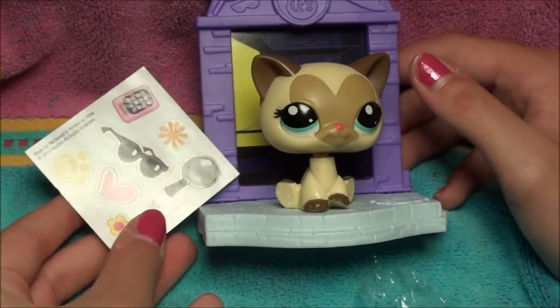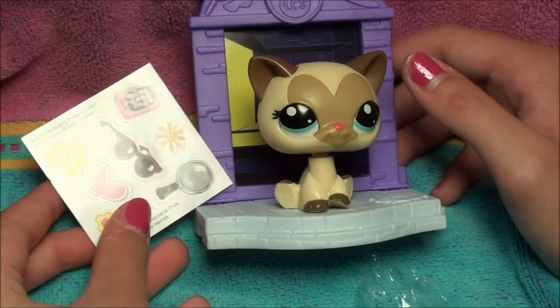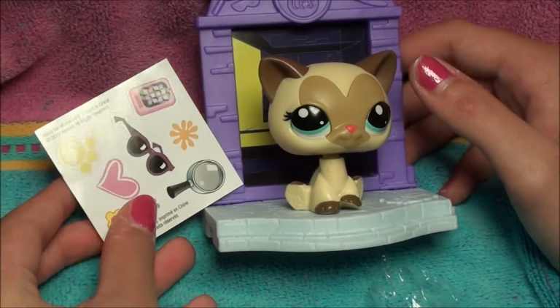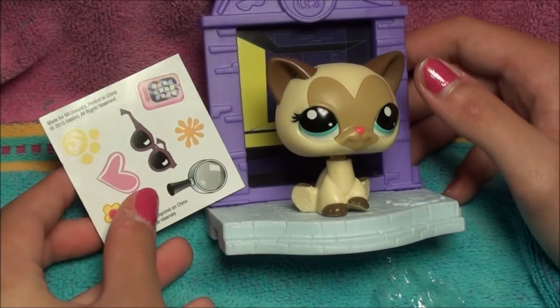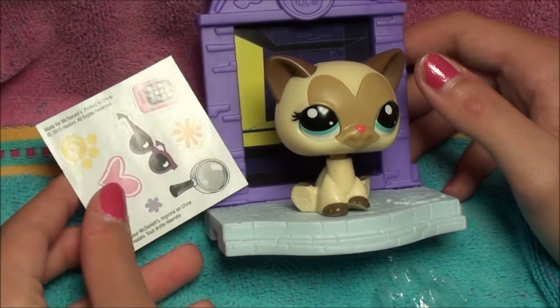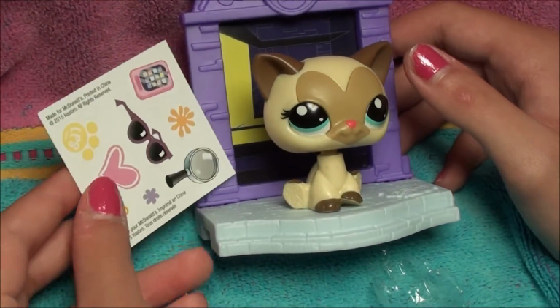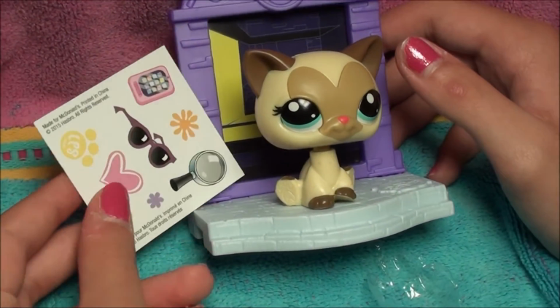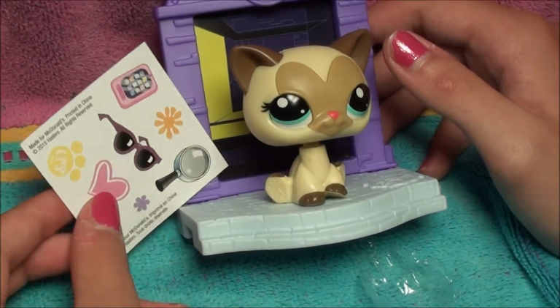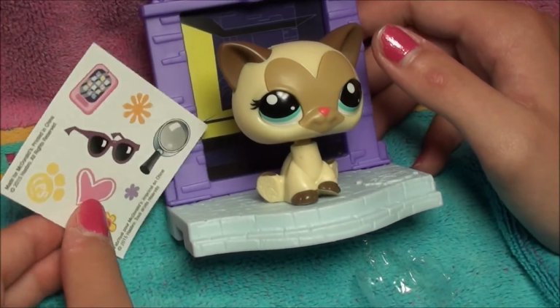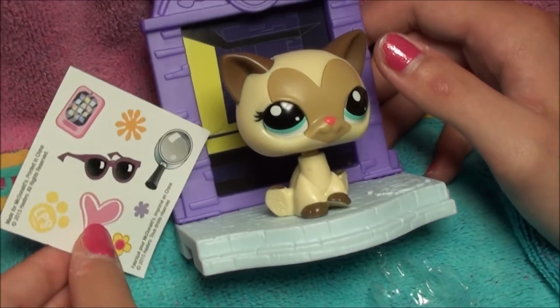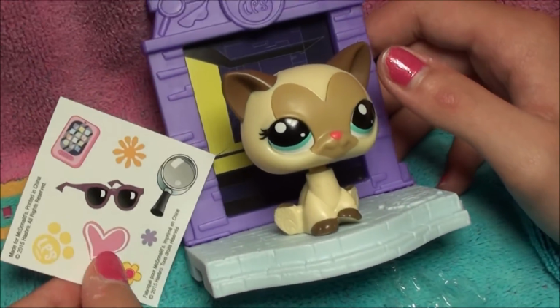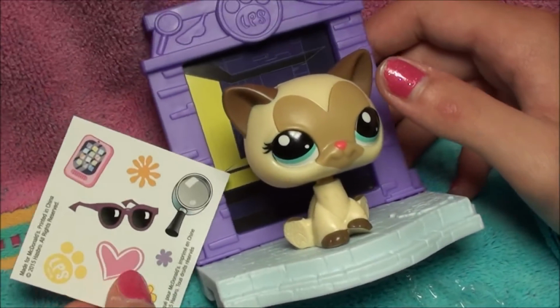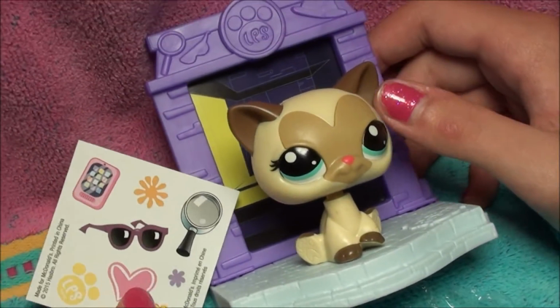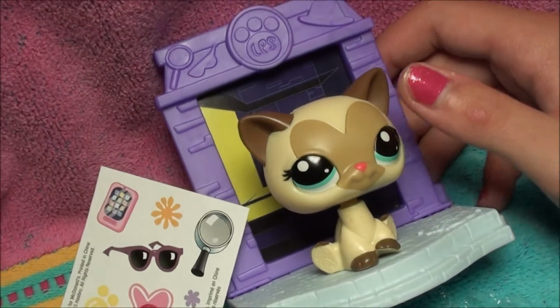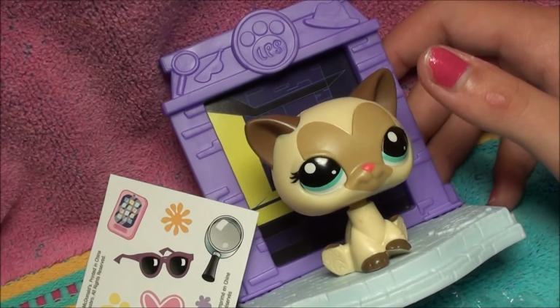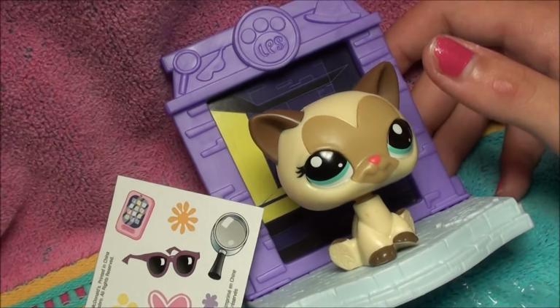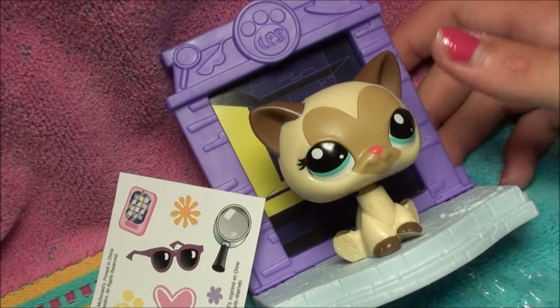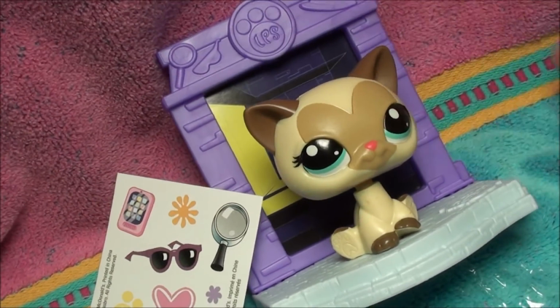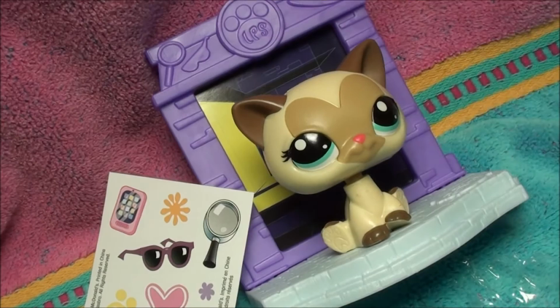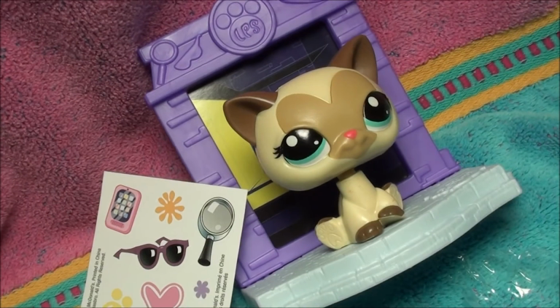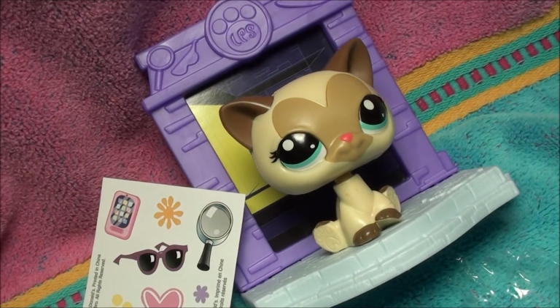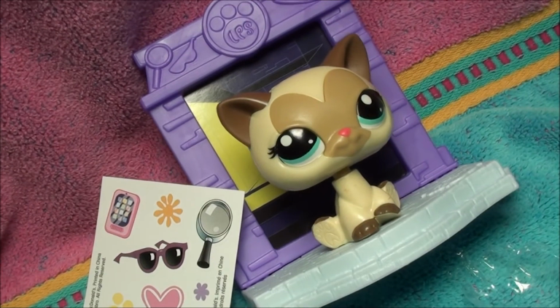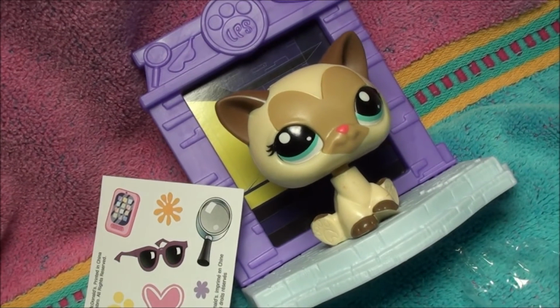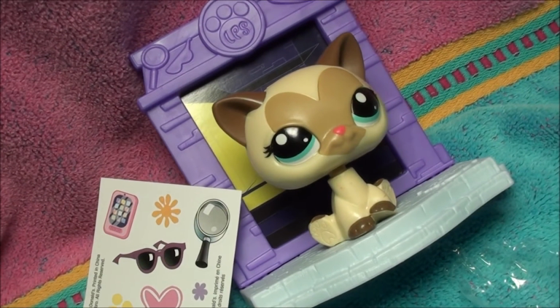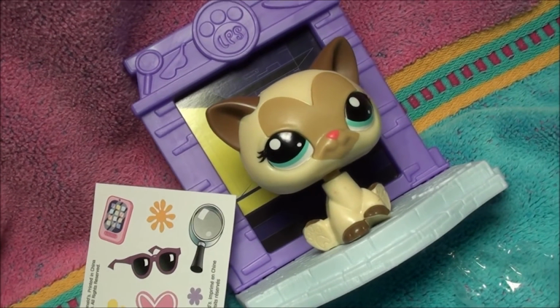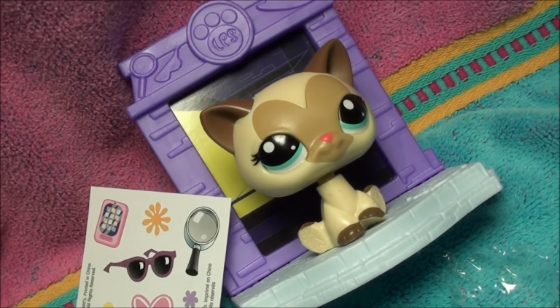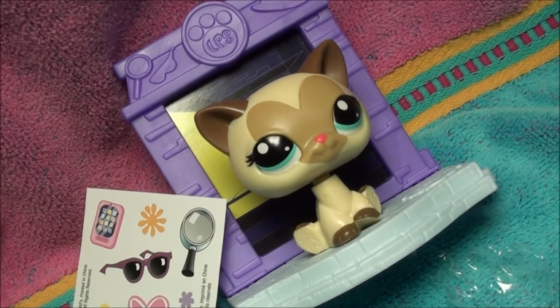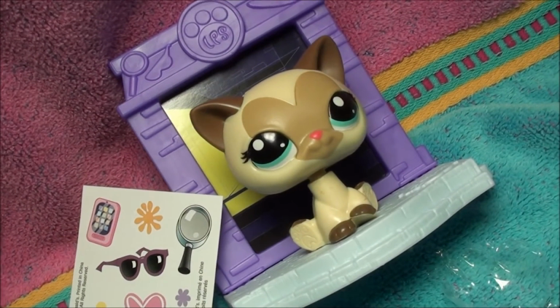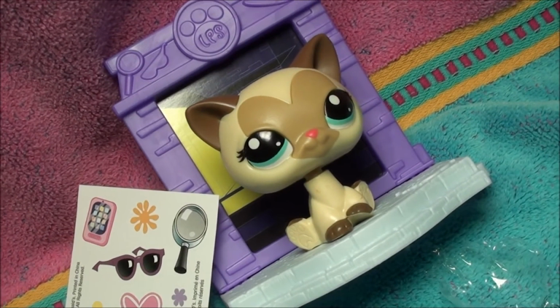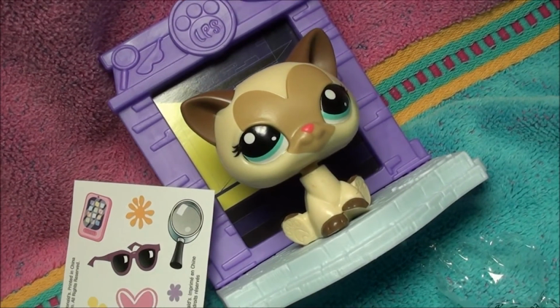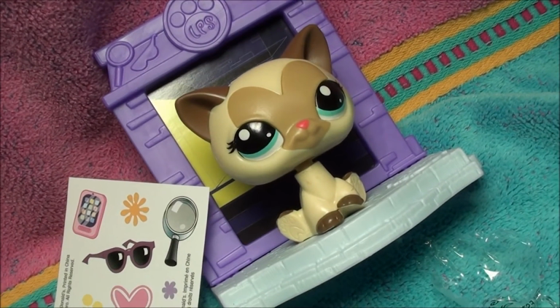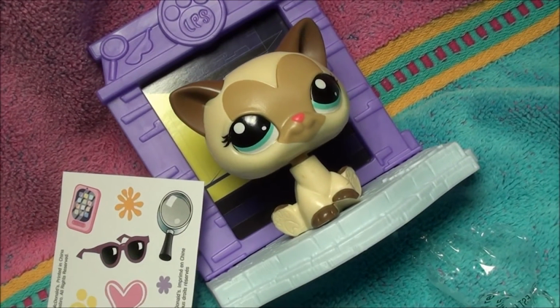So bye you guys. Don't forget to check out McDonald's for Happy Meal toys. Bye.